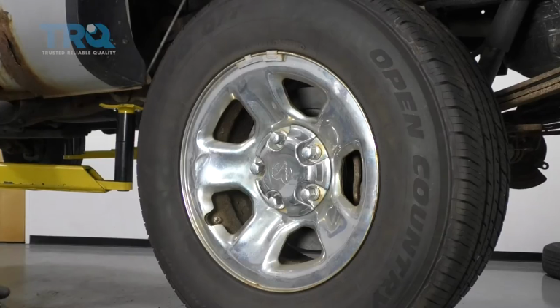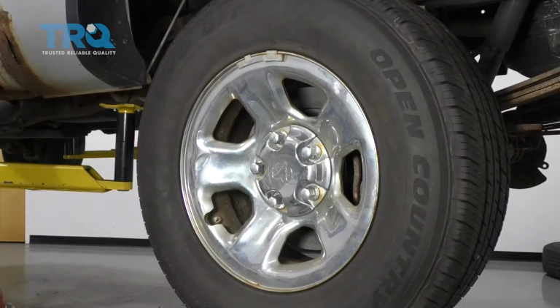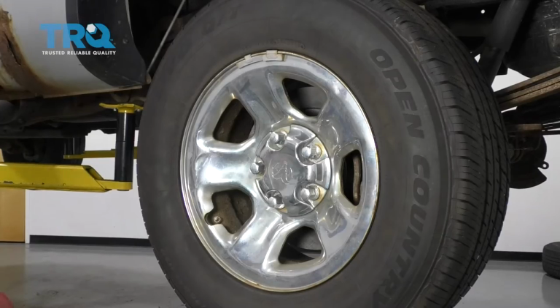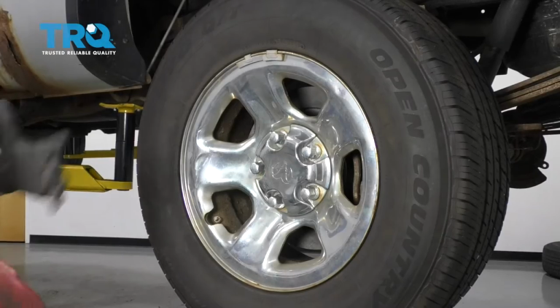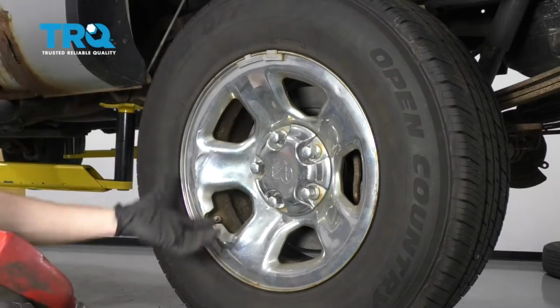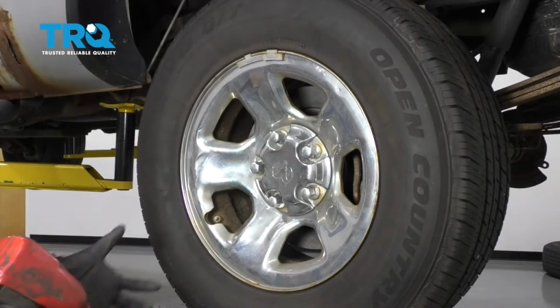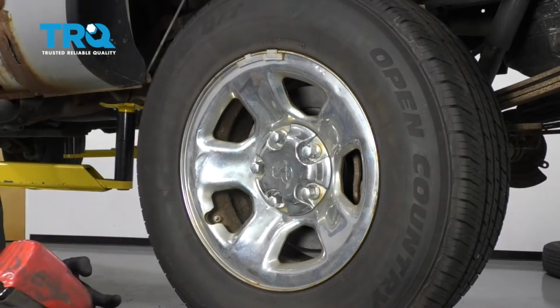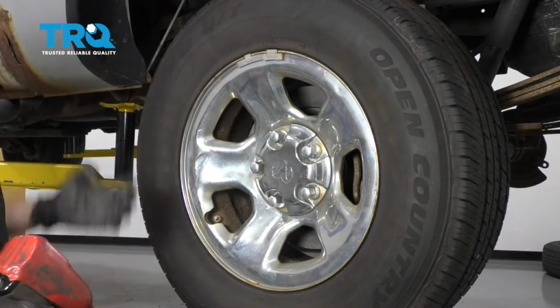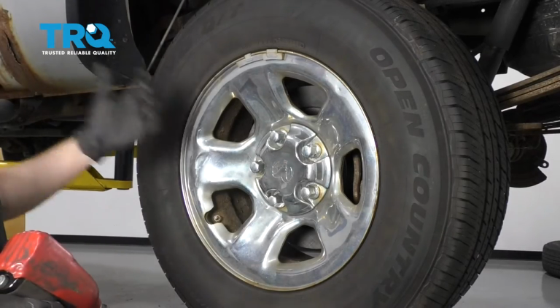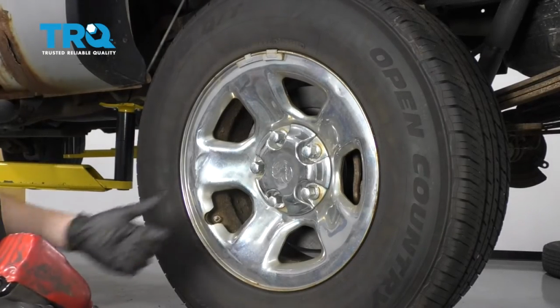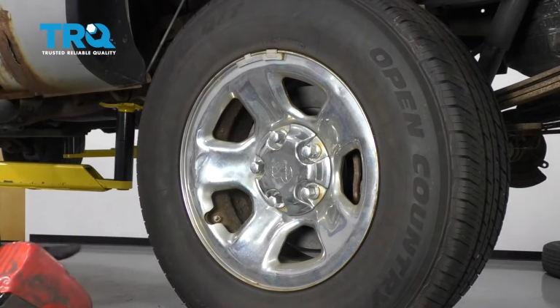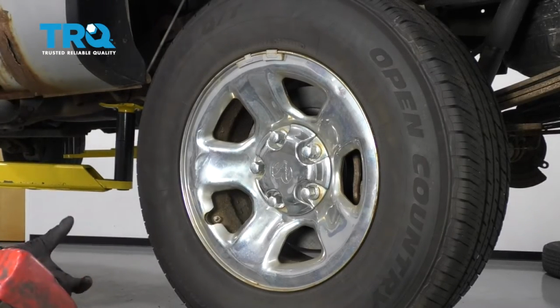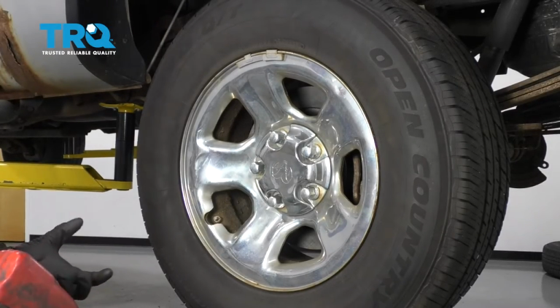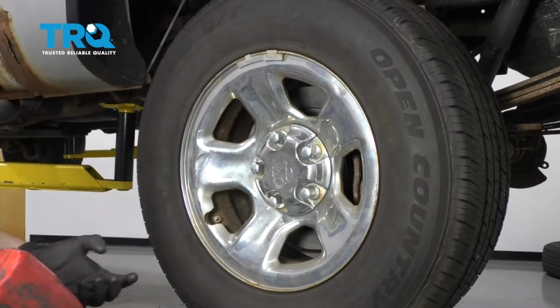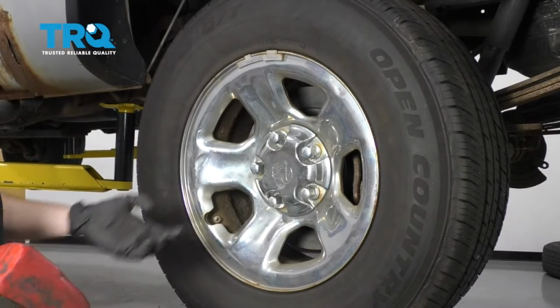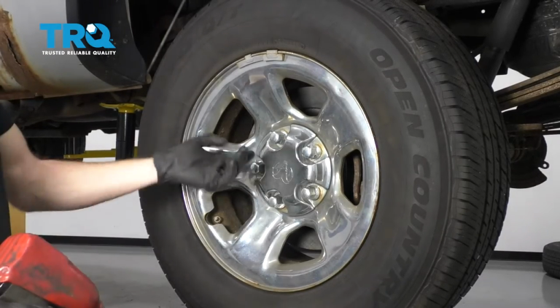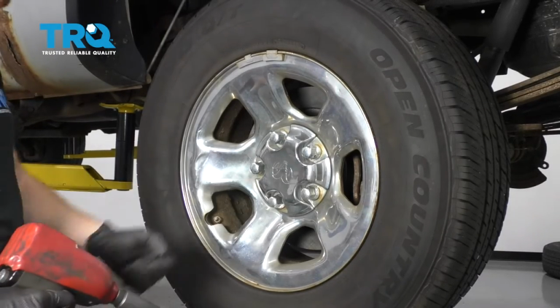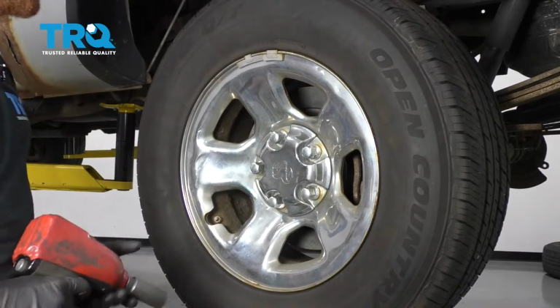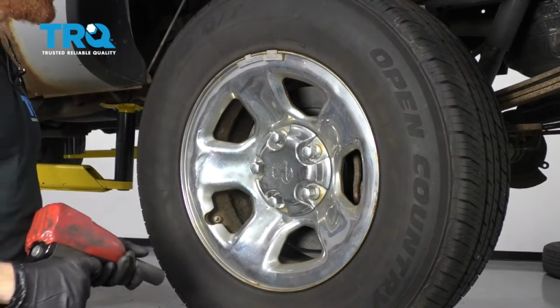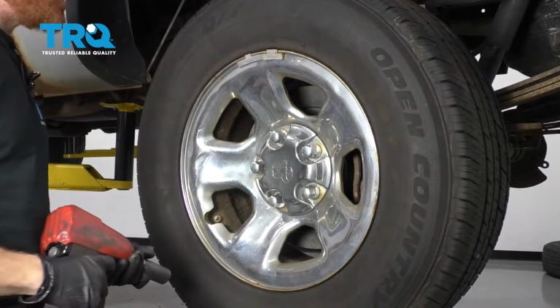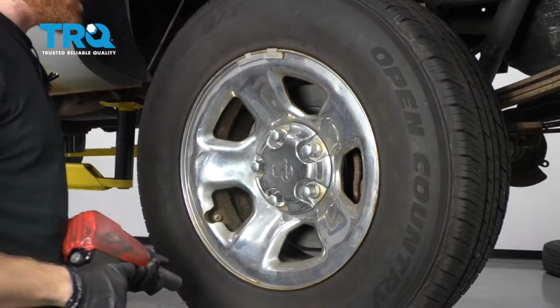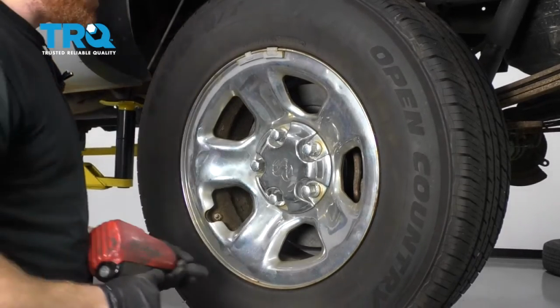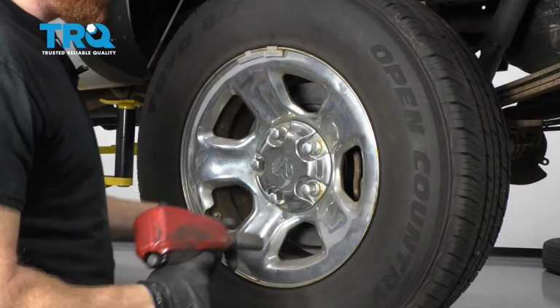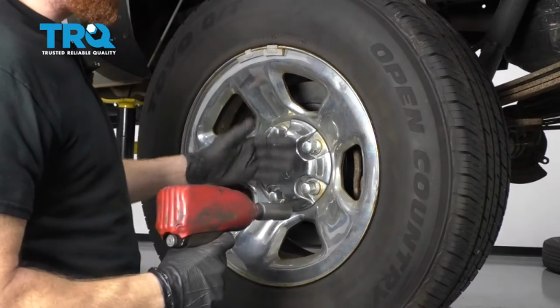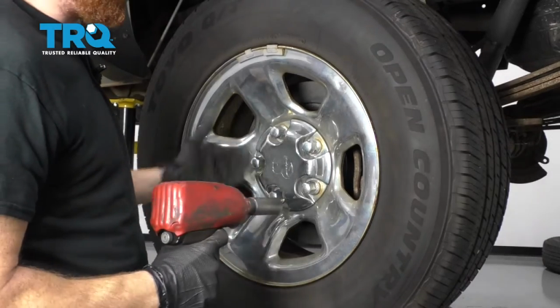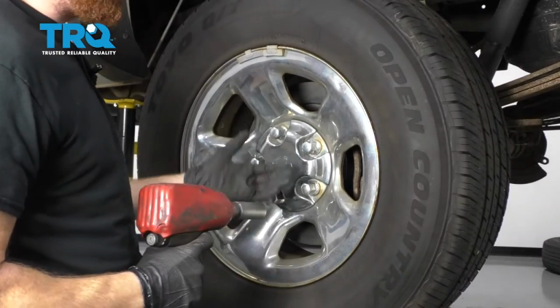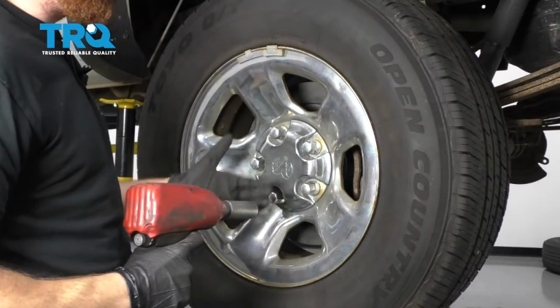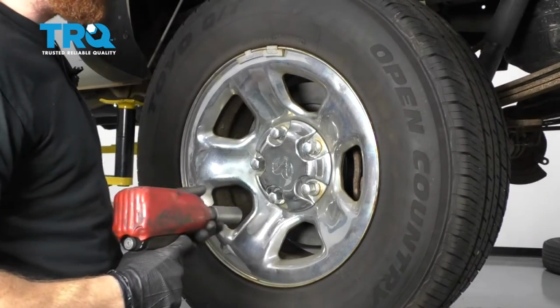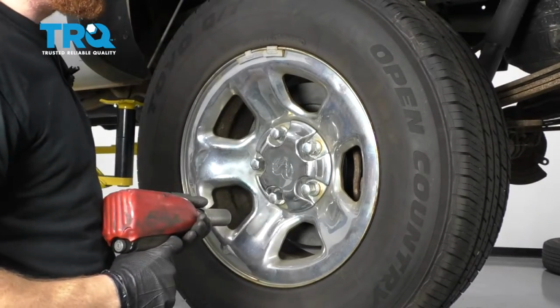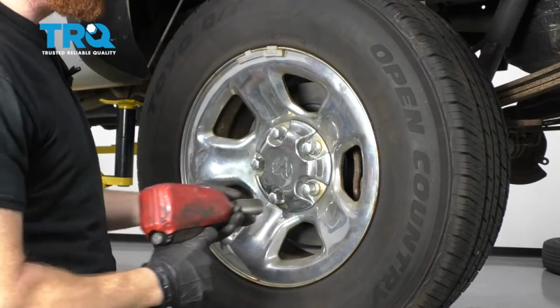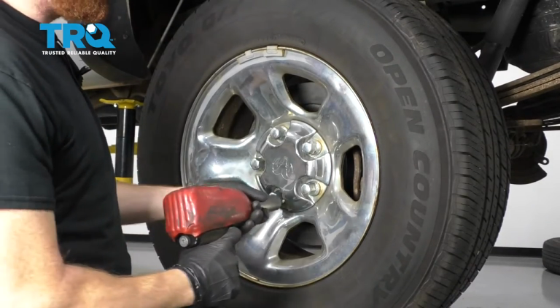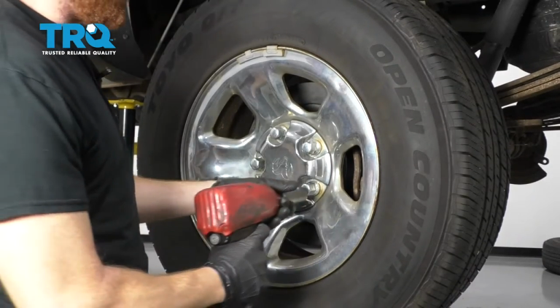Okay friends, one of the first things we need to do is safely raise and support the vehicle. I like to do it with the suspension hanging. Let's remove all five of our lug nuts and the wheel.